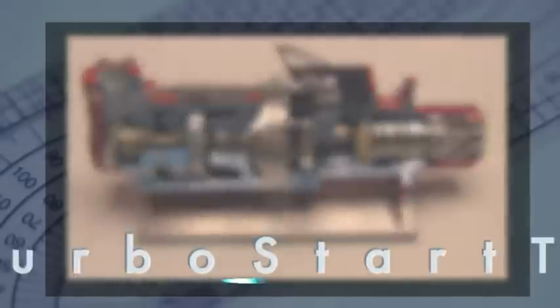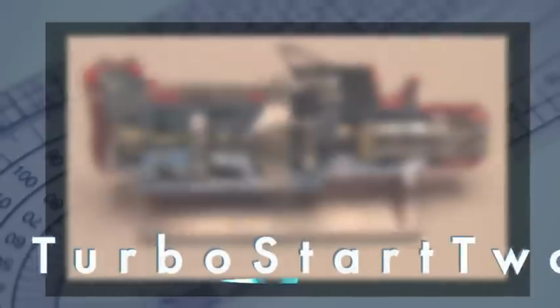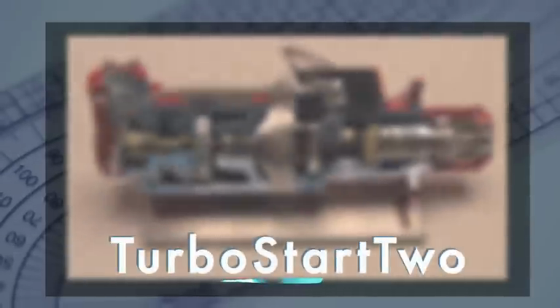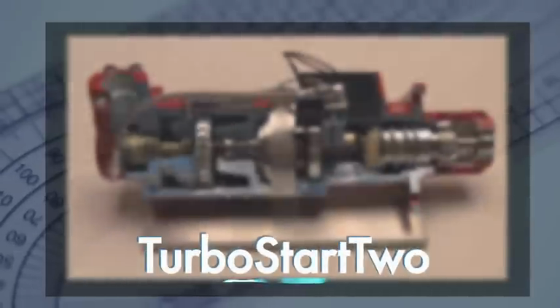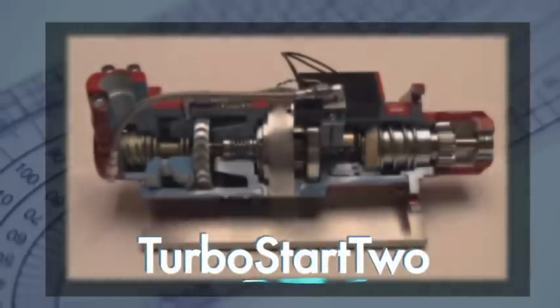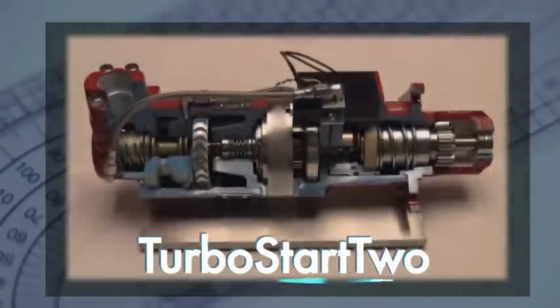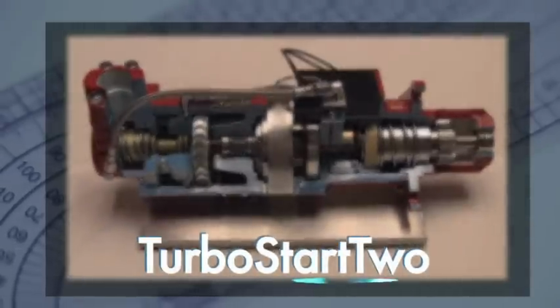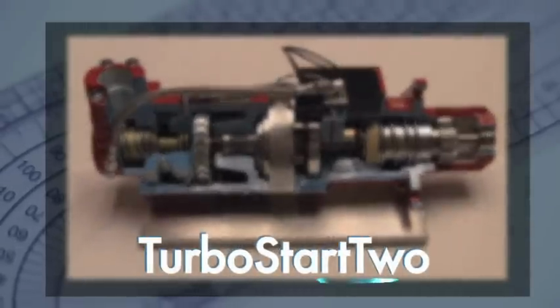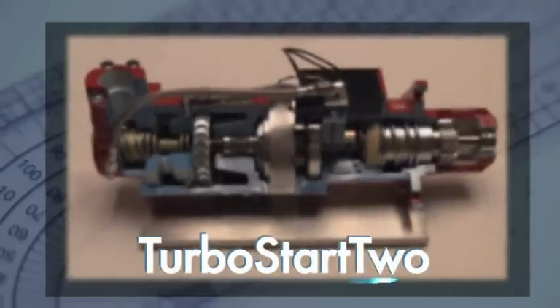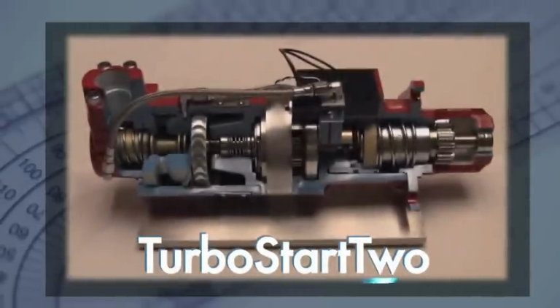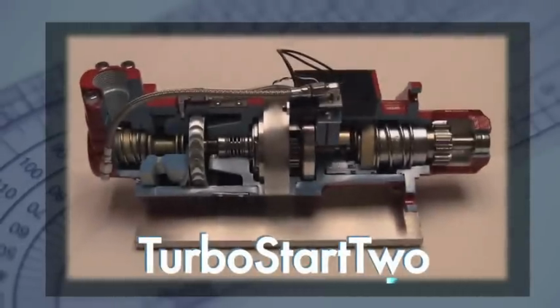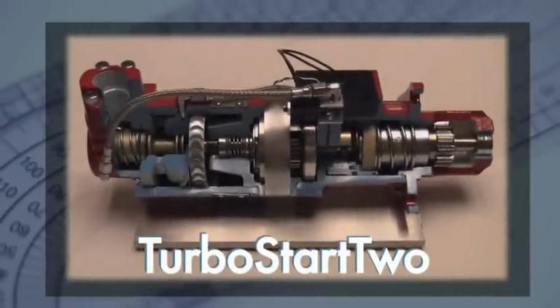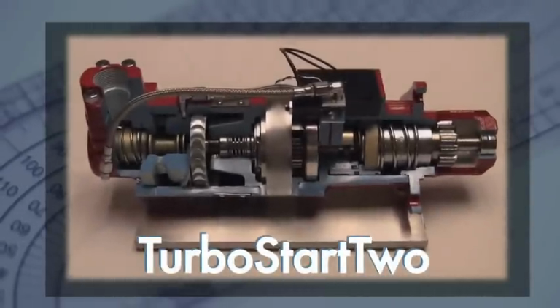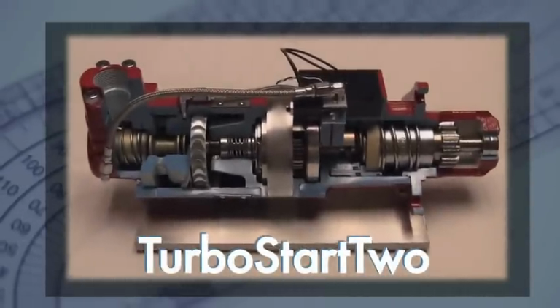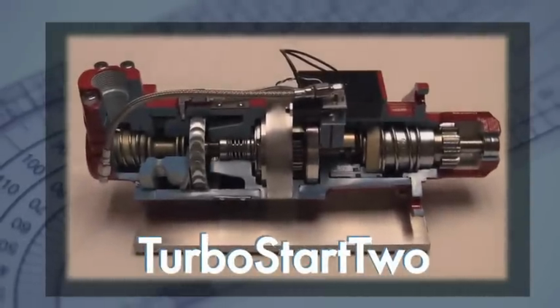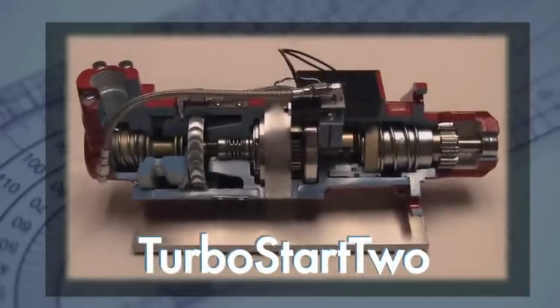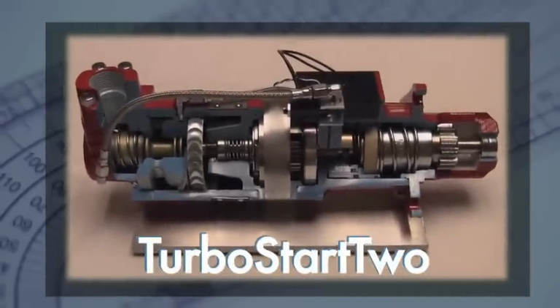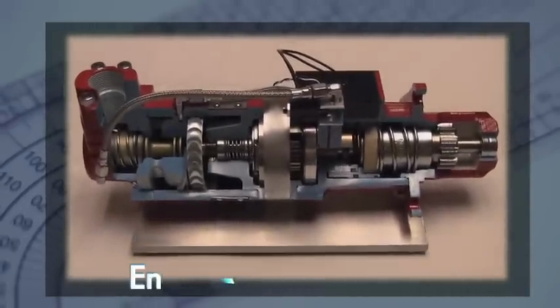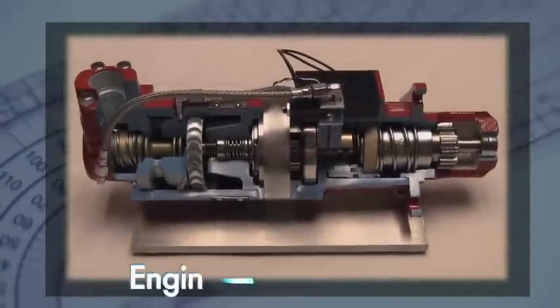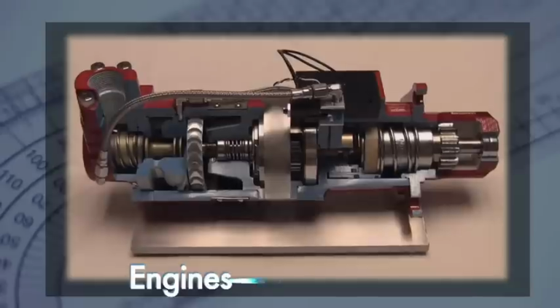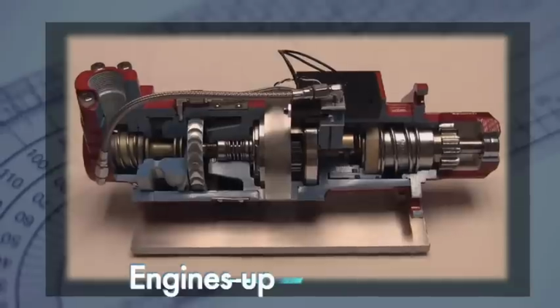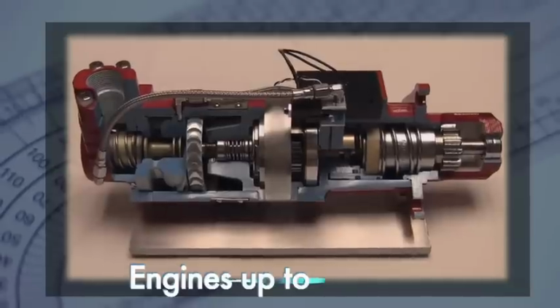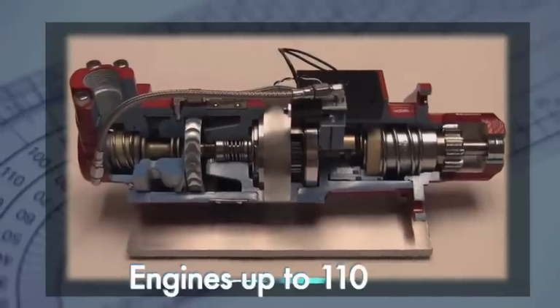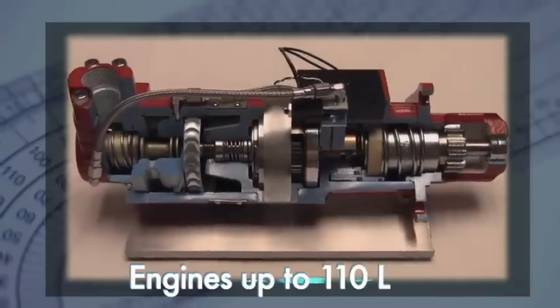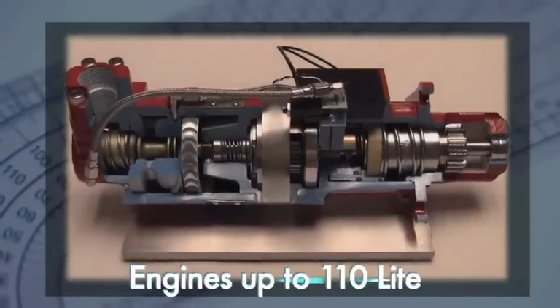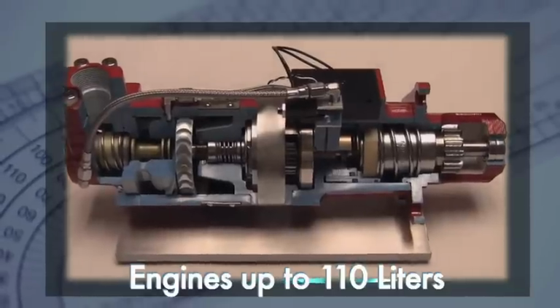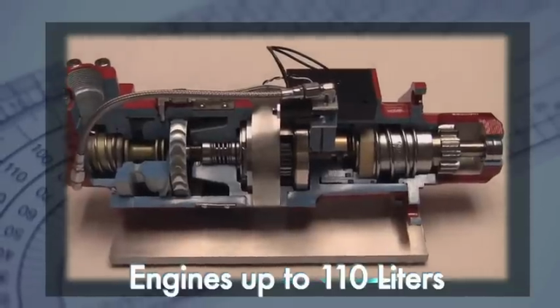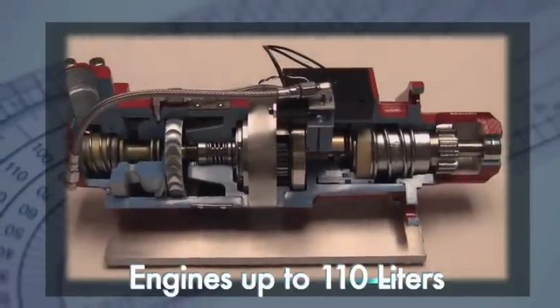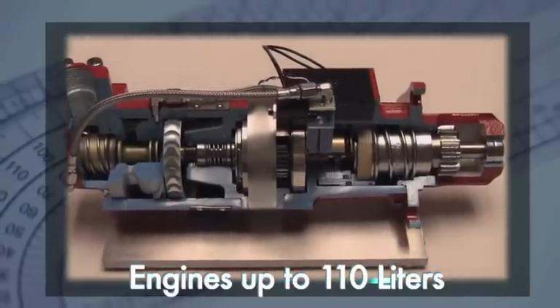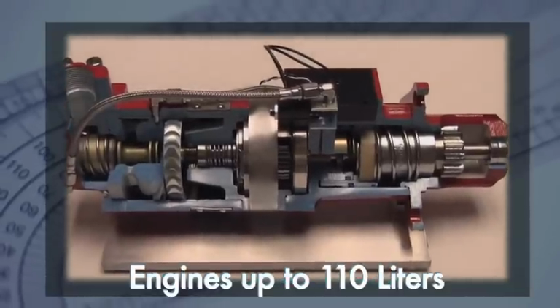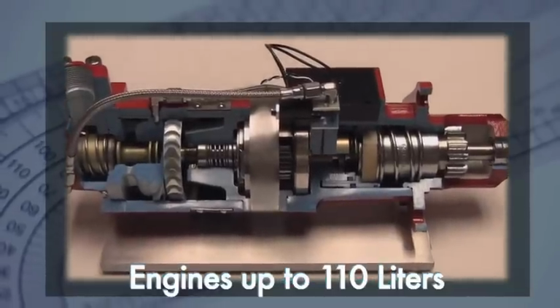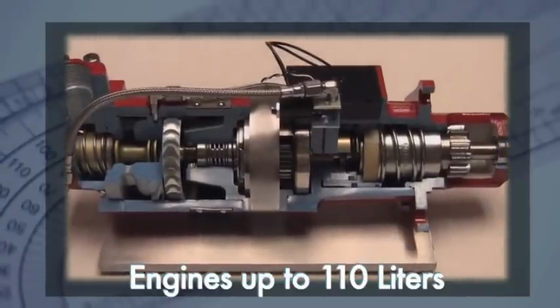Introducing the Turbo Start 2 Smart Starter, an integral start system for engines up to 110 liters.